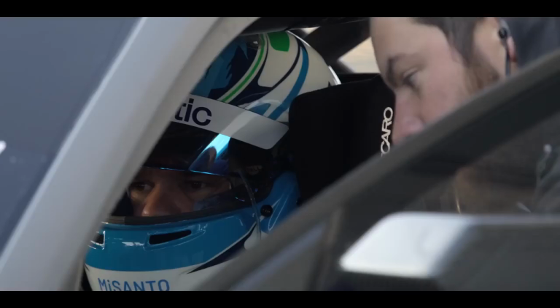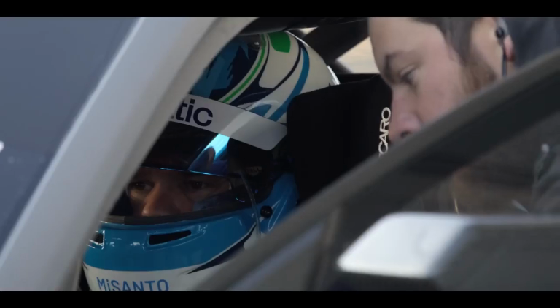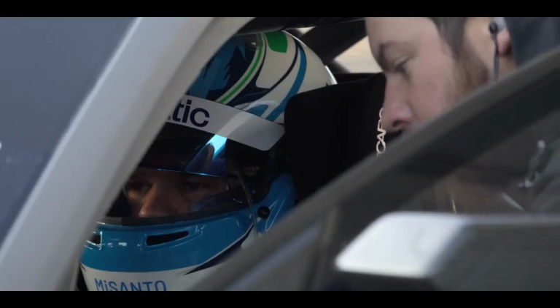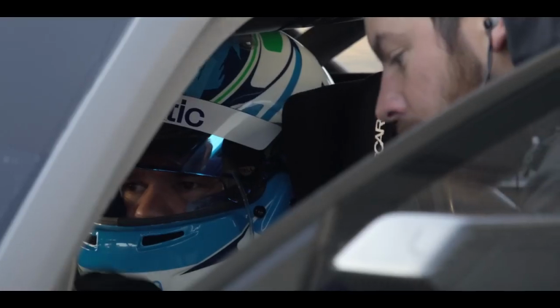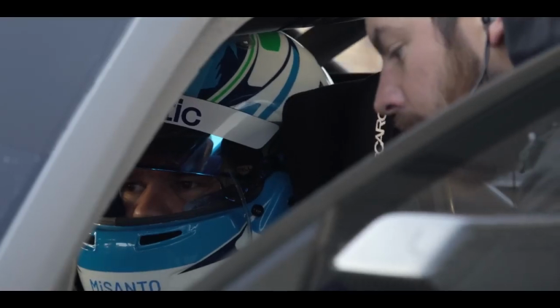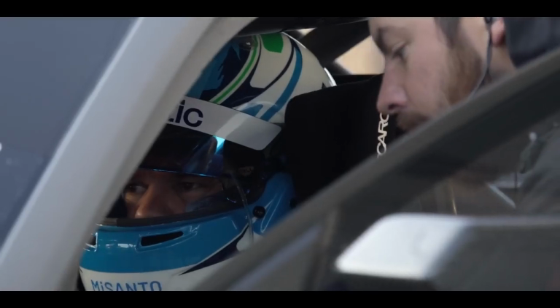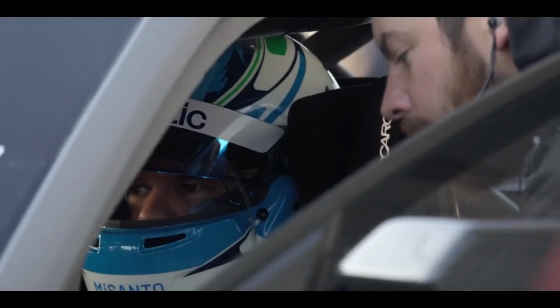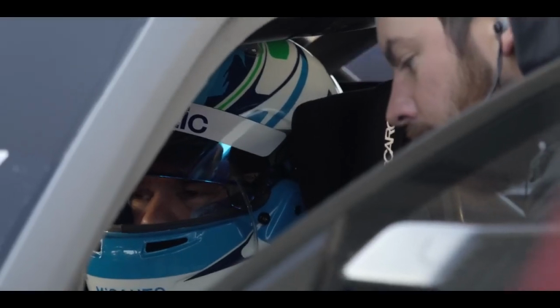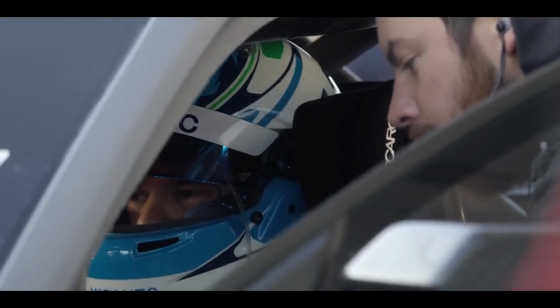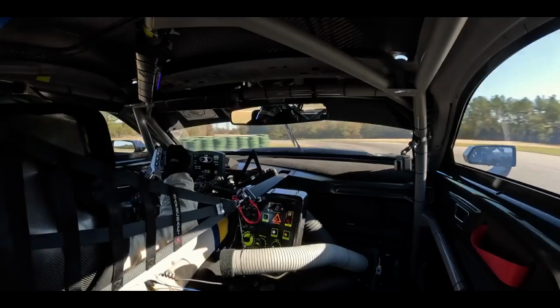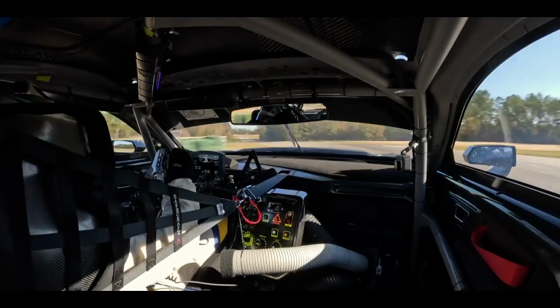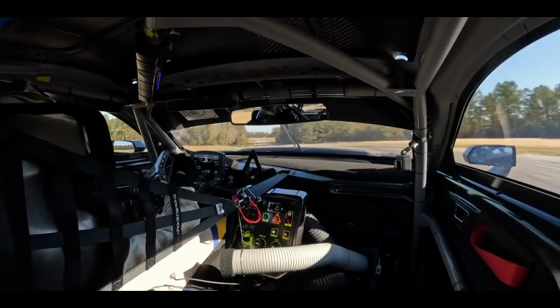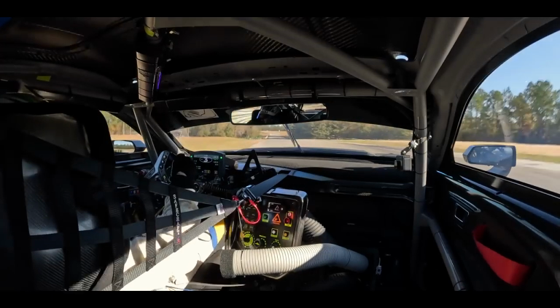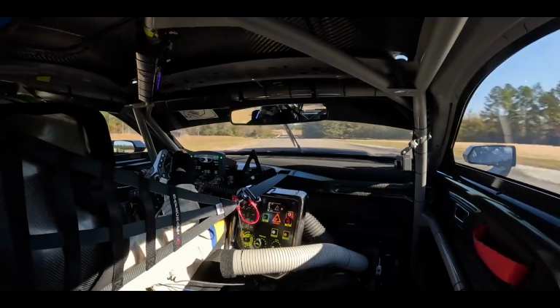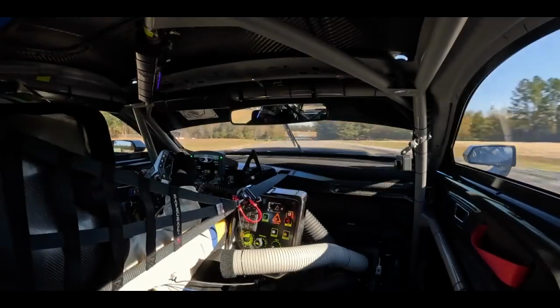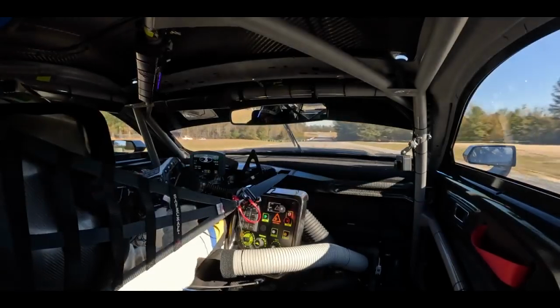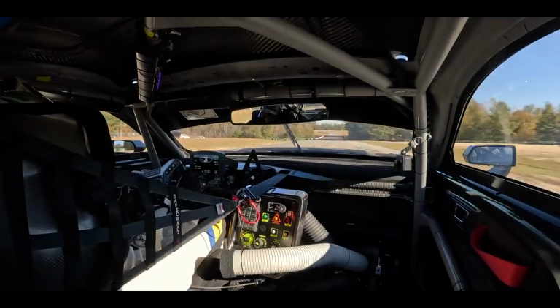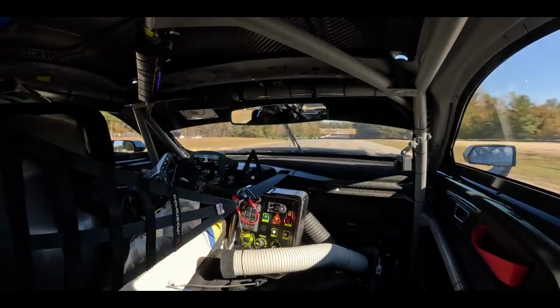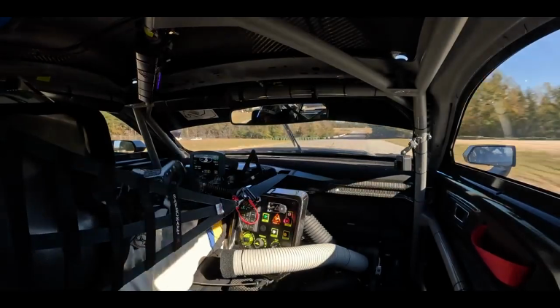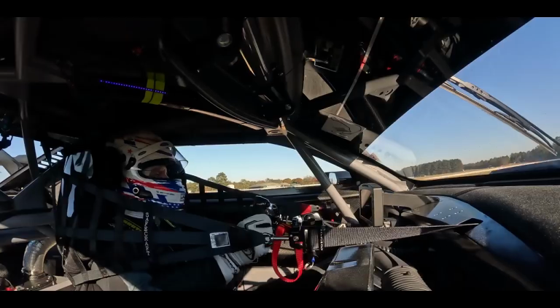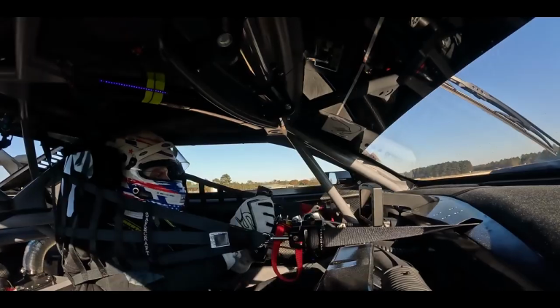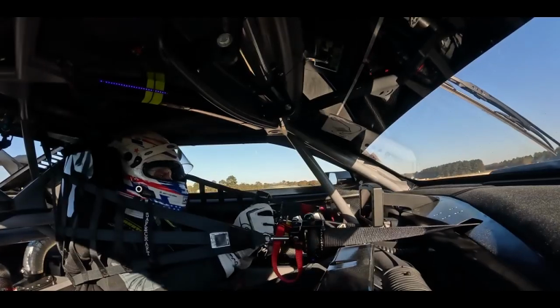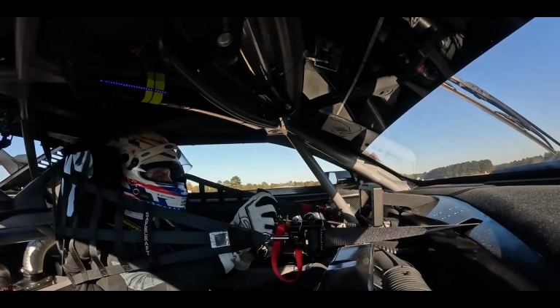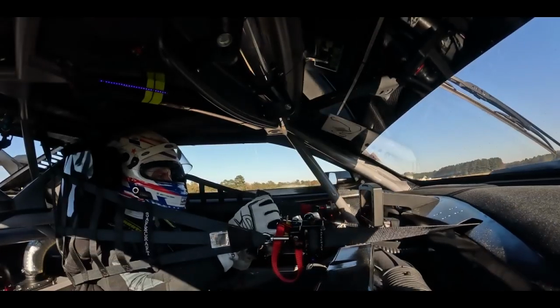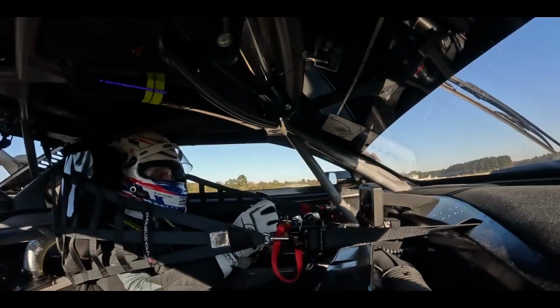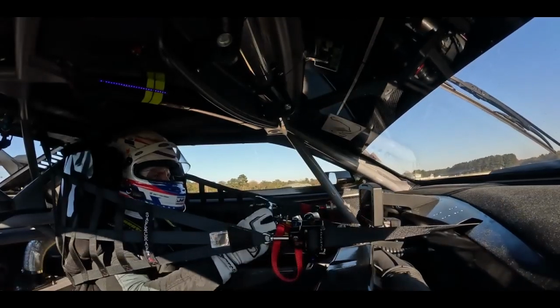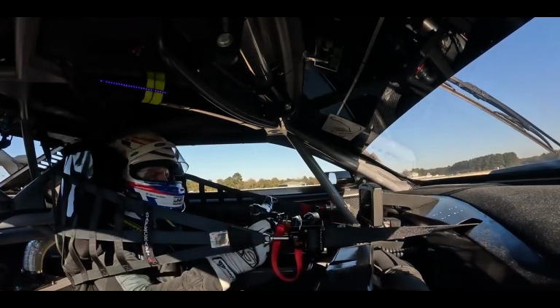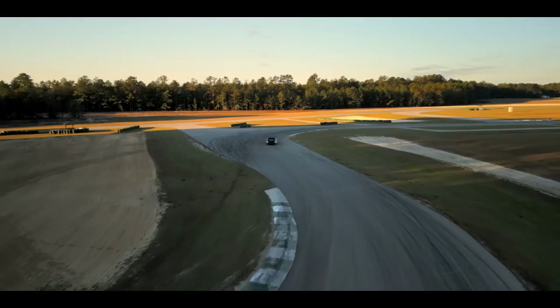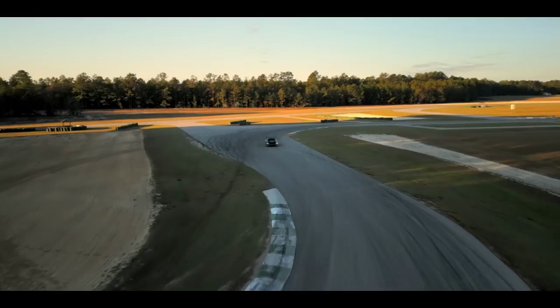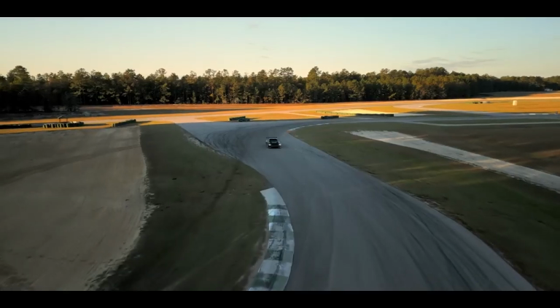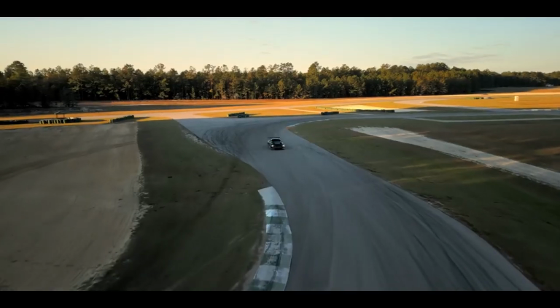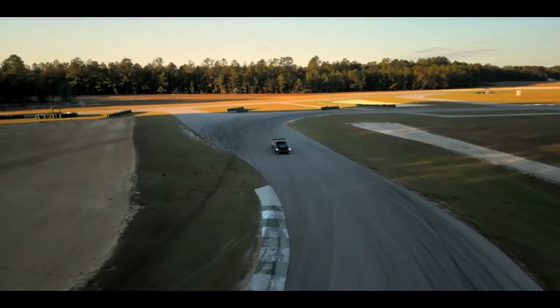Everything matters. It's hot out — the air is less dense, there's less downforce. Cold? The opposite is usually true.